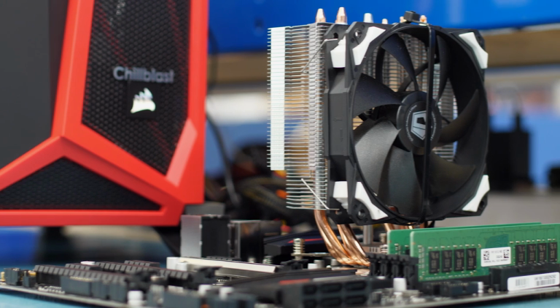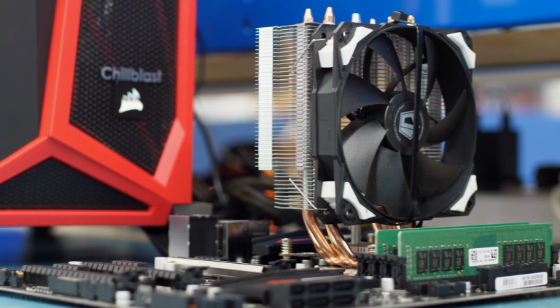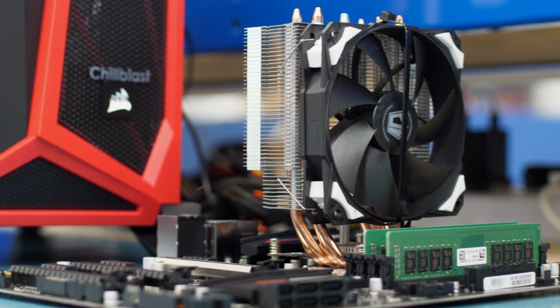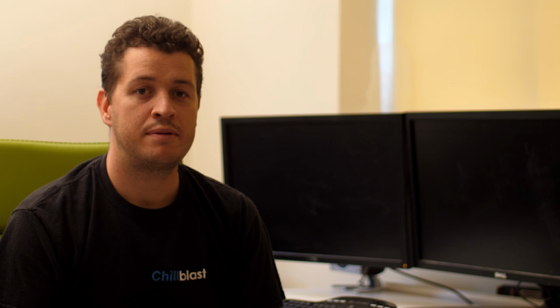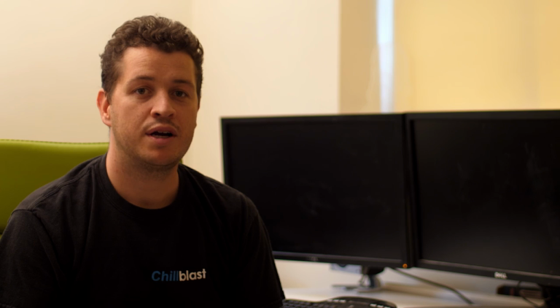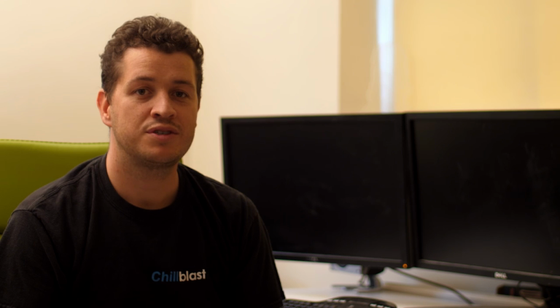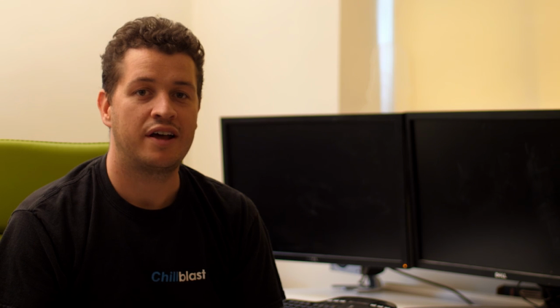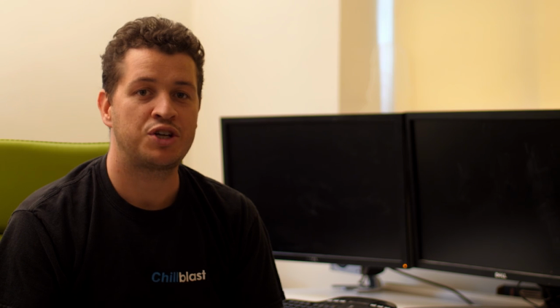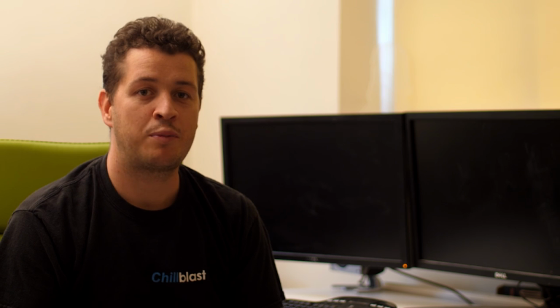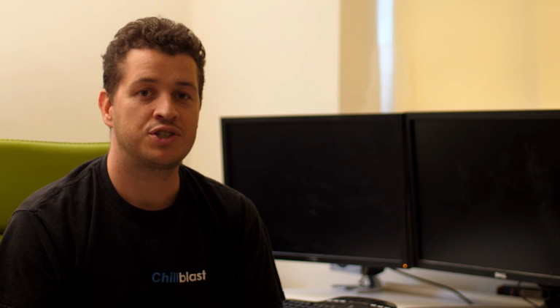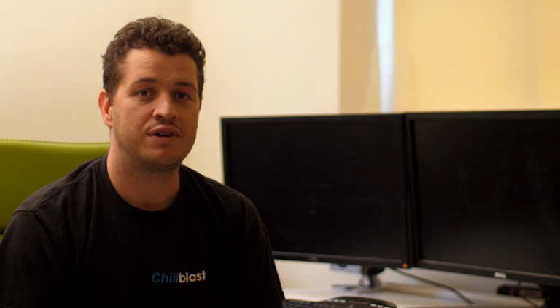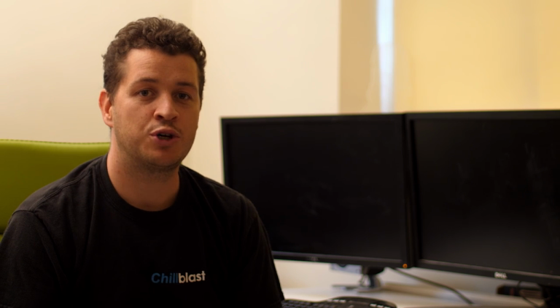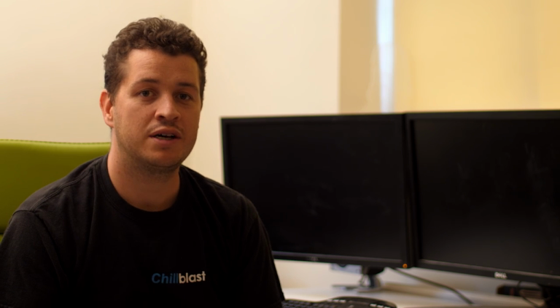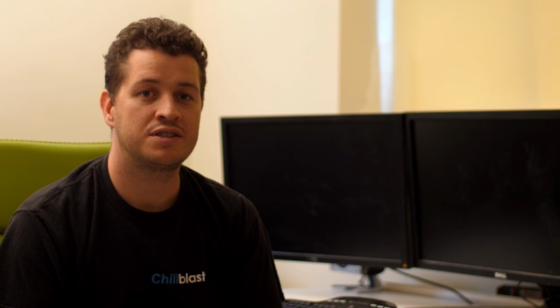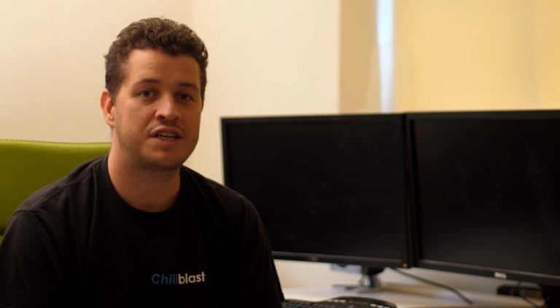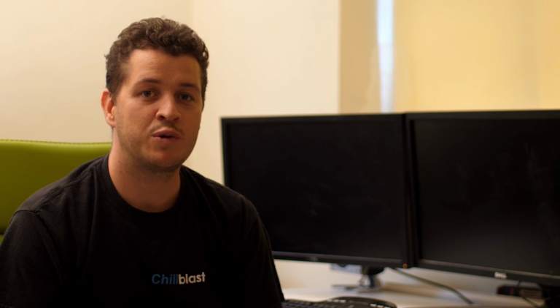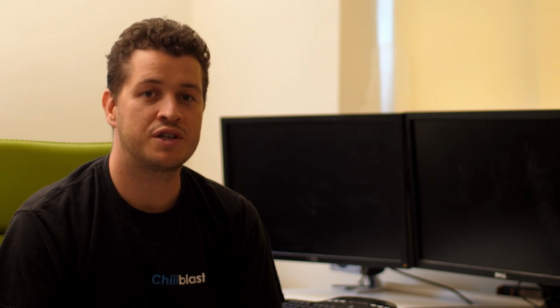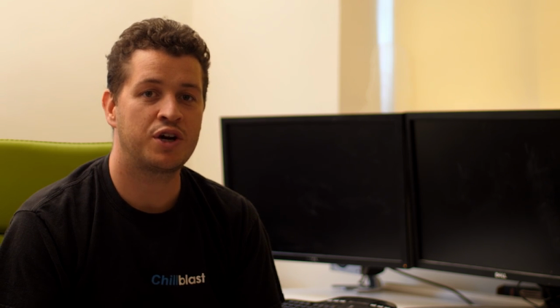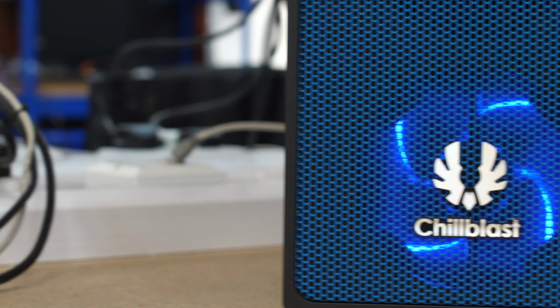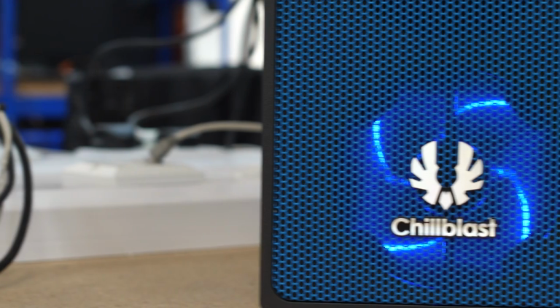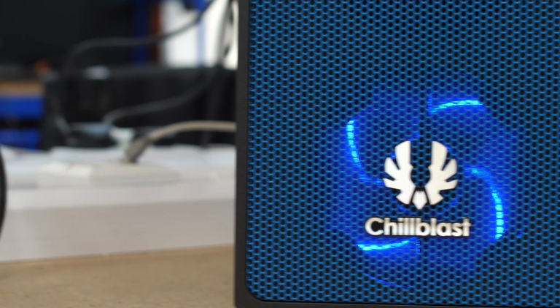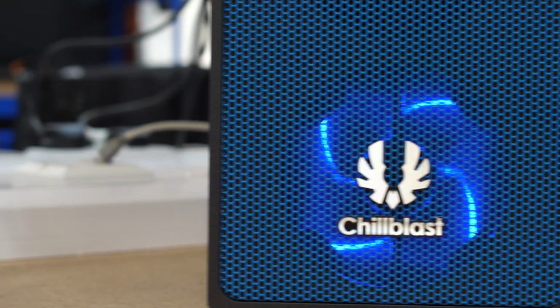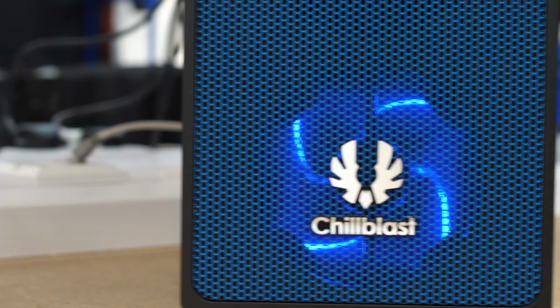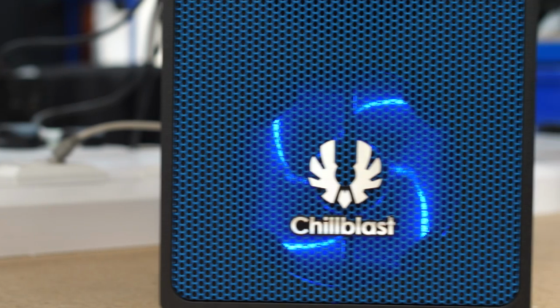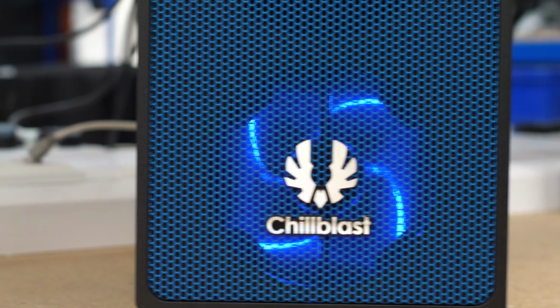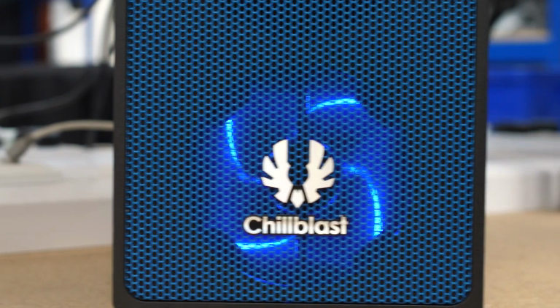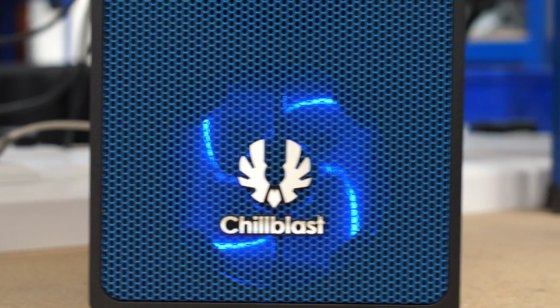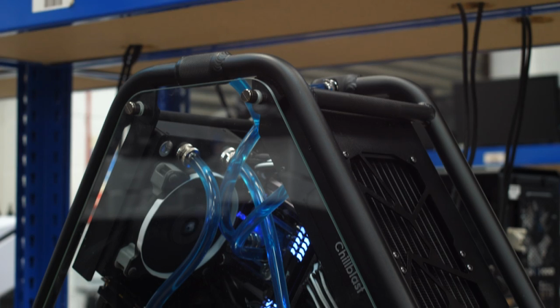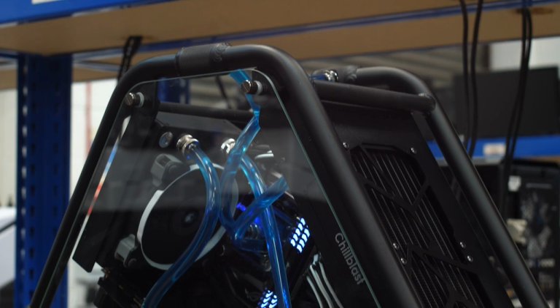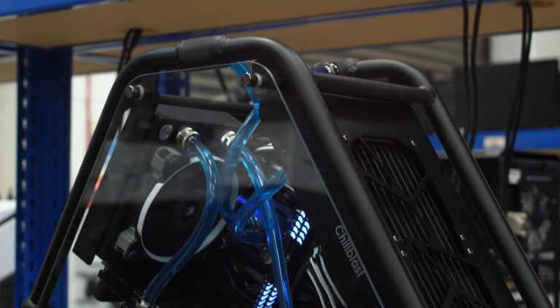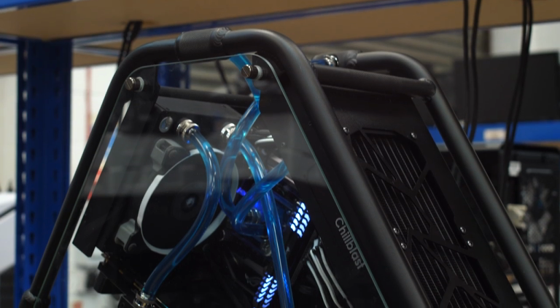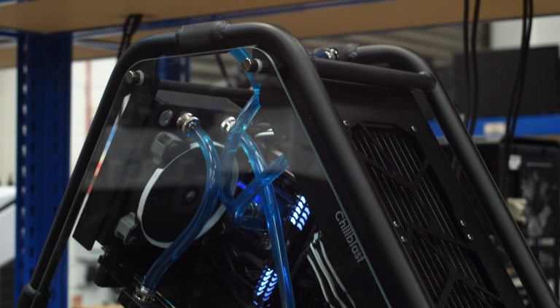Hi, my name's Ben Miles and I'm General Manager here at Chill Blast. Today we wanted to show you the journey your PC takes from the ordering room right through to dispatch.